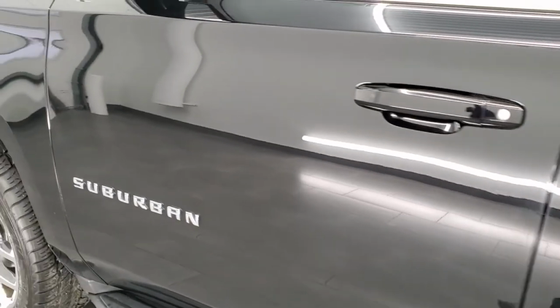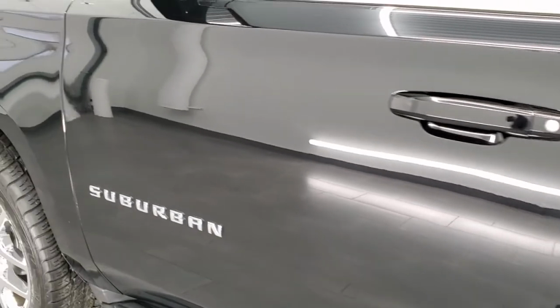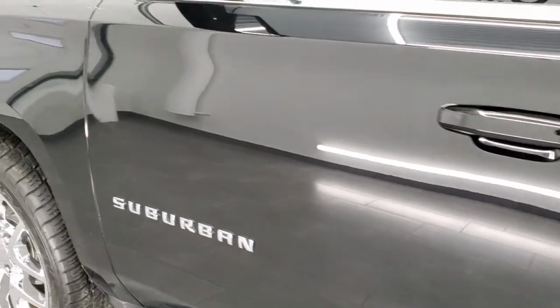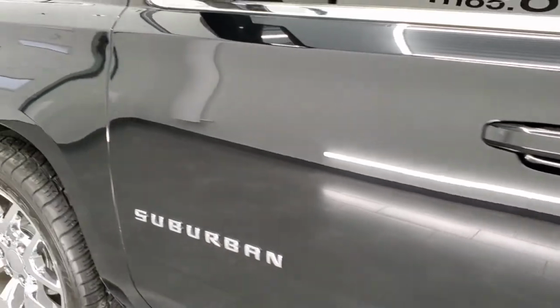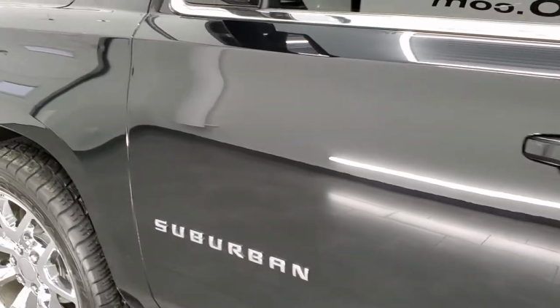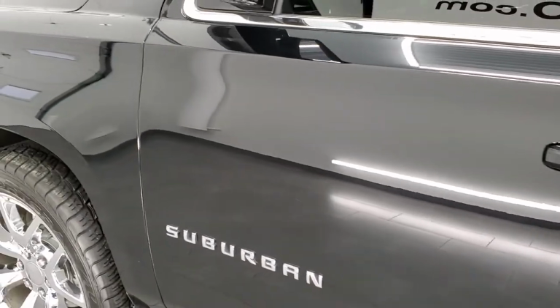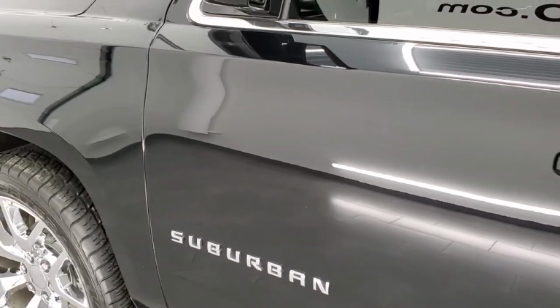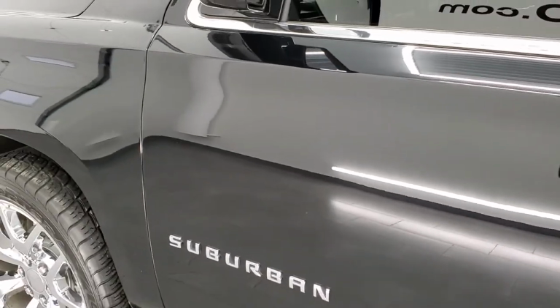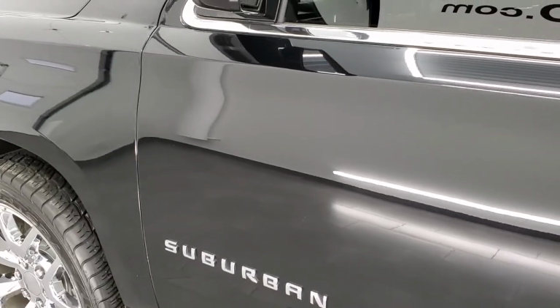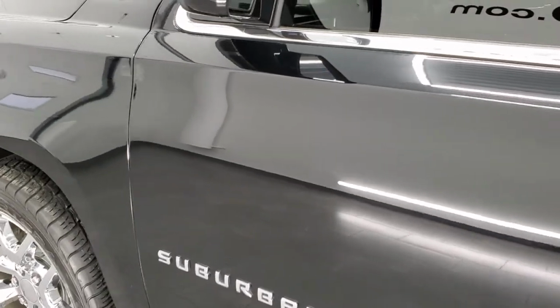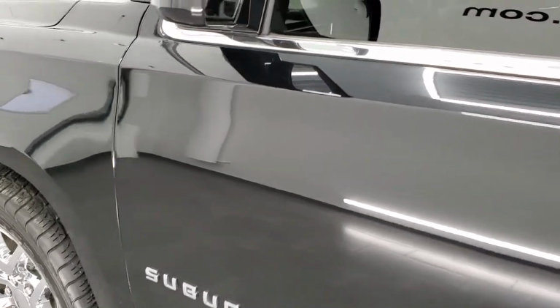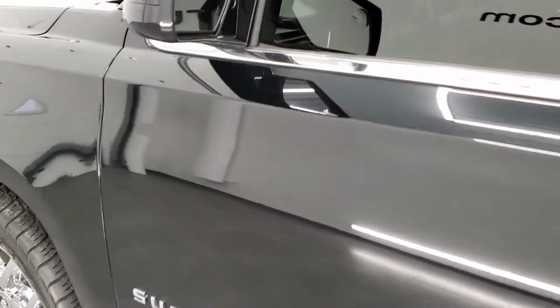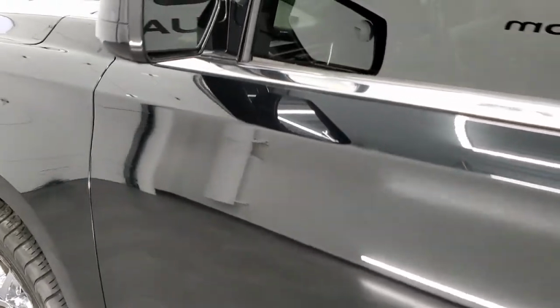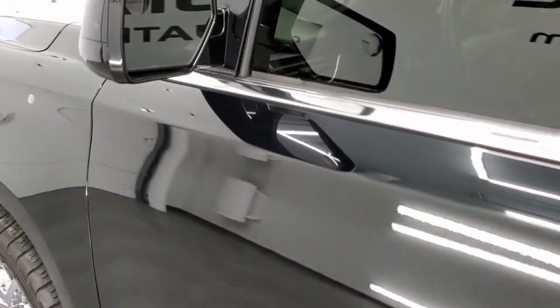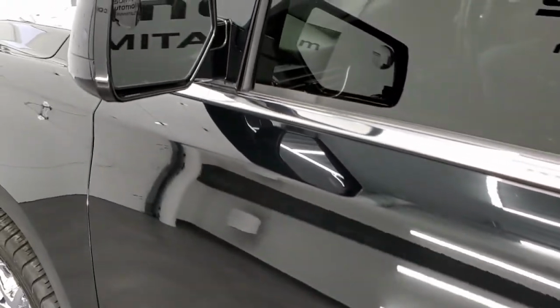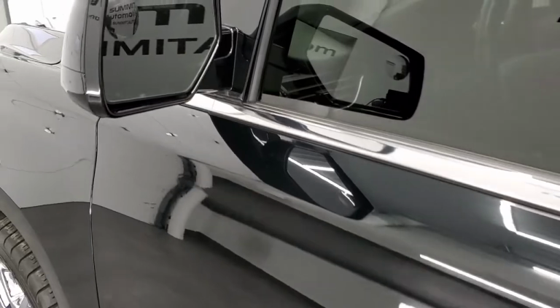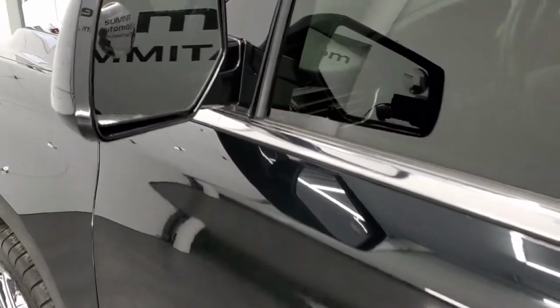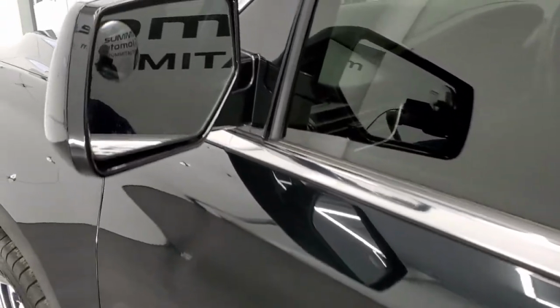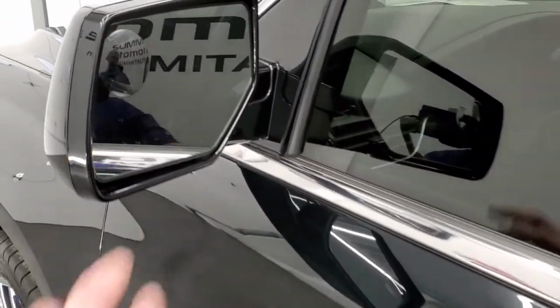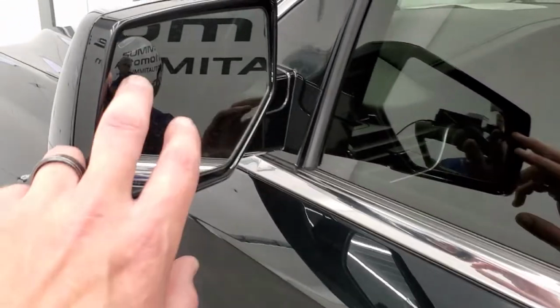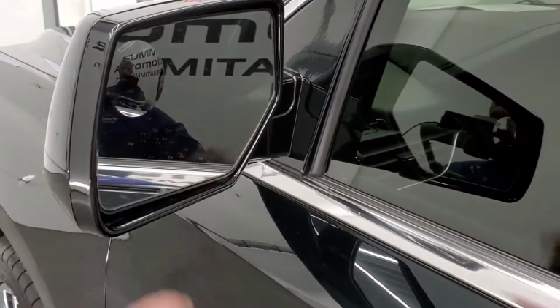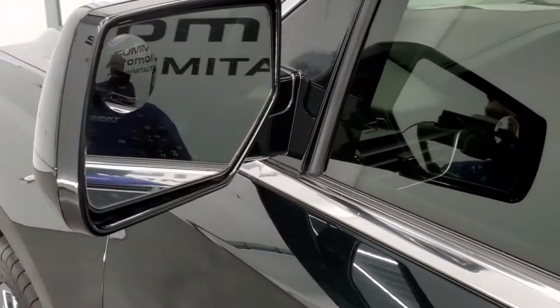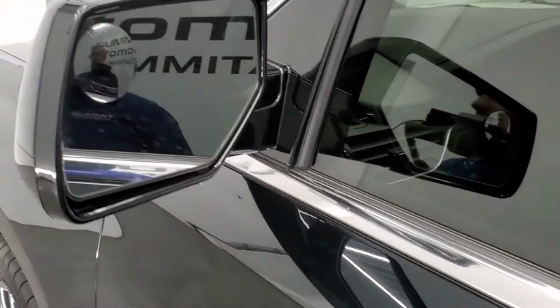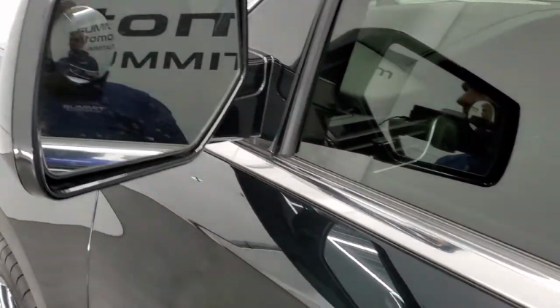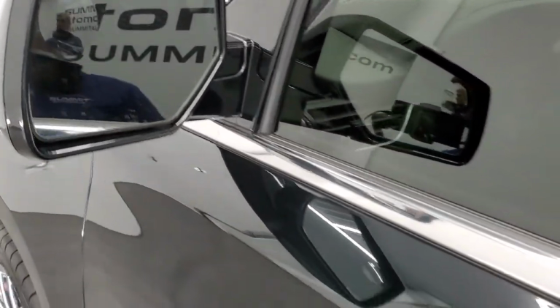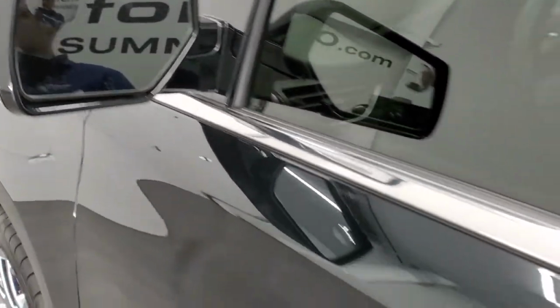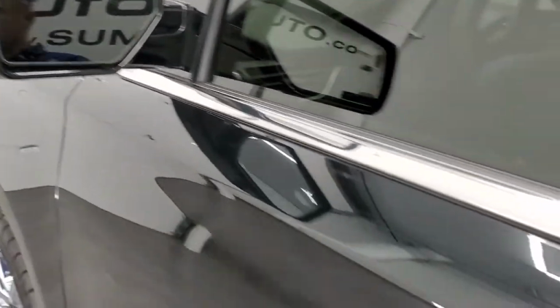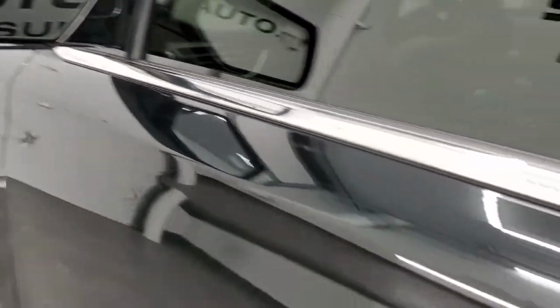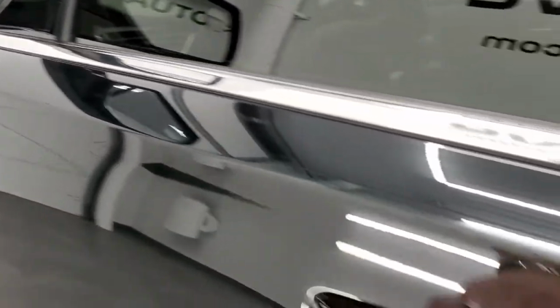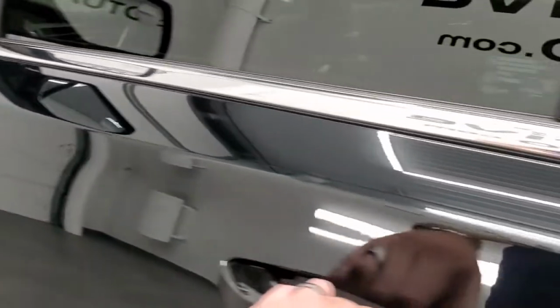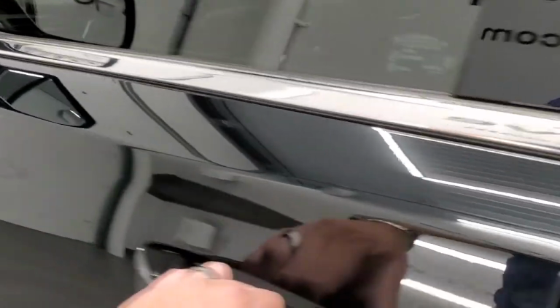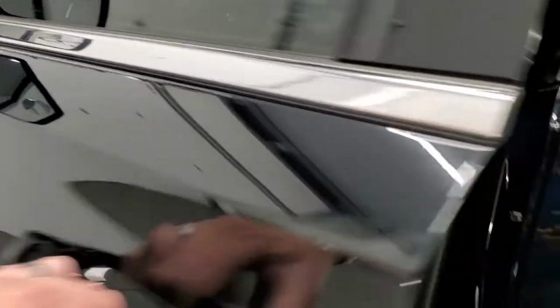Coming down the rest of the side of the vehicle looks really good — didn't see any dents or dings on the doors. It does have the power mirrors with the driver's side blind spot mirror.